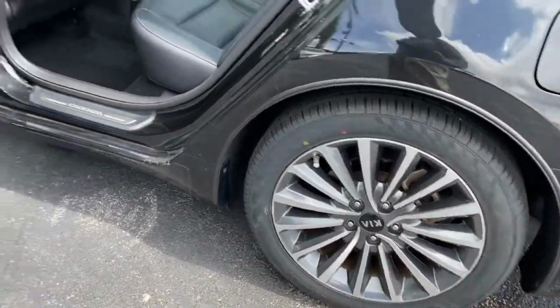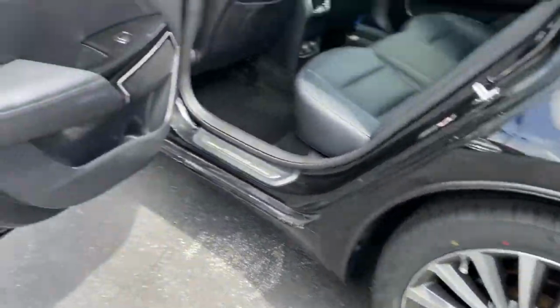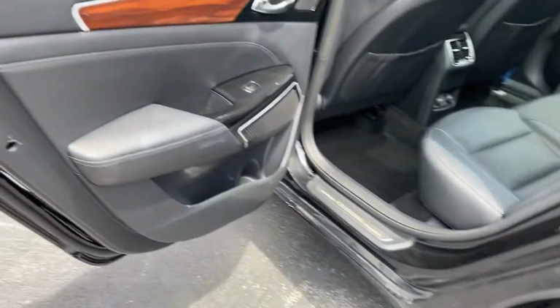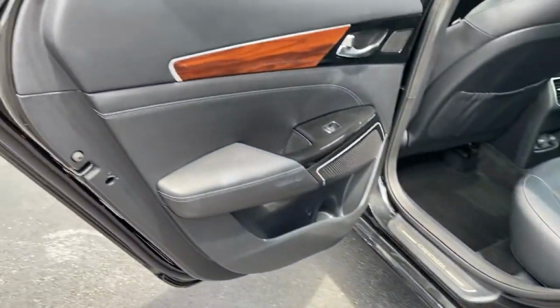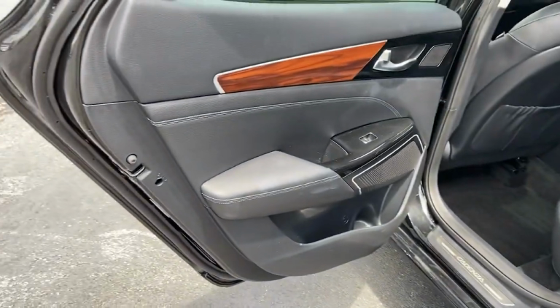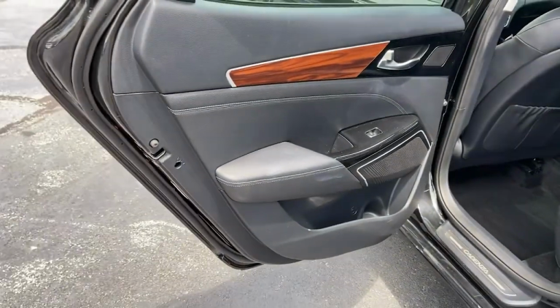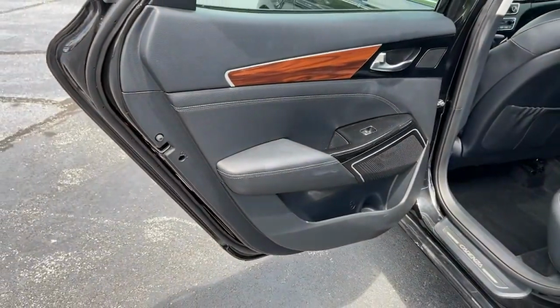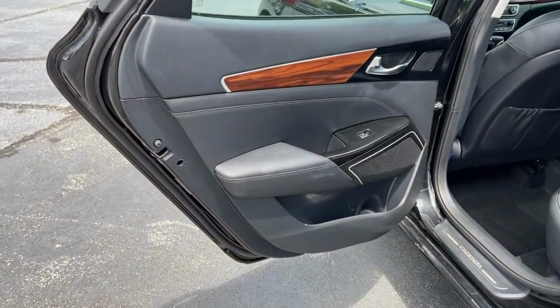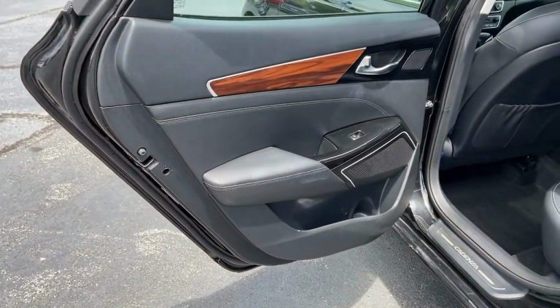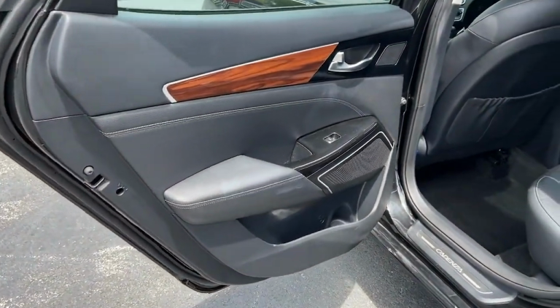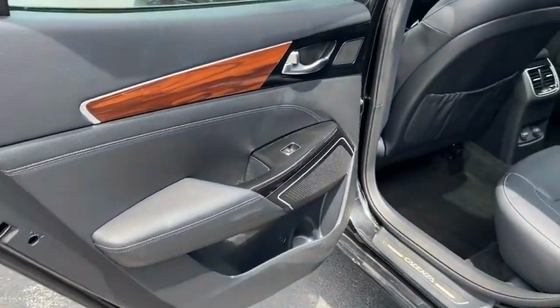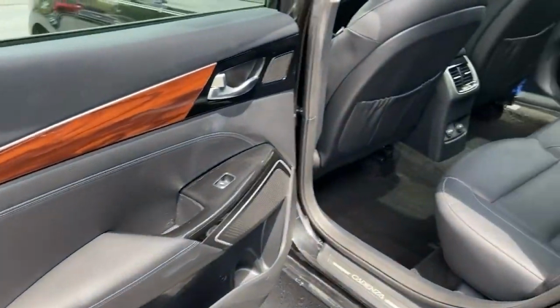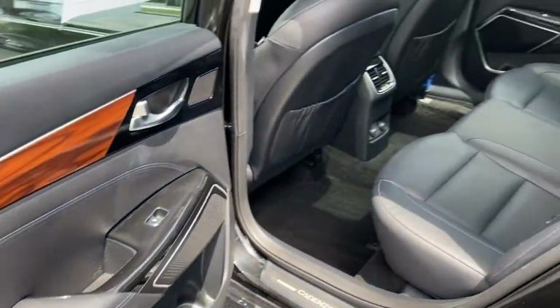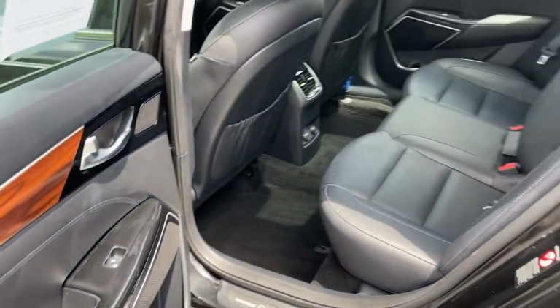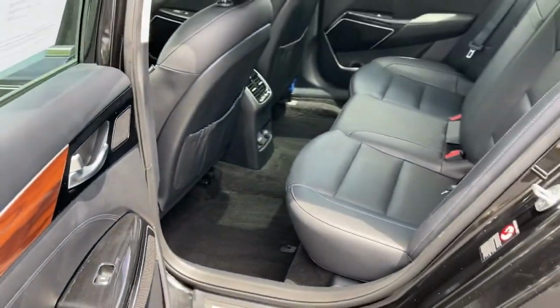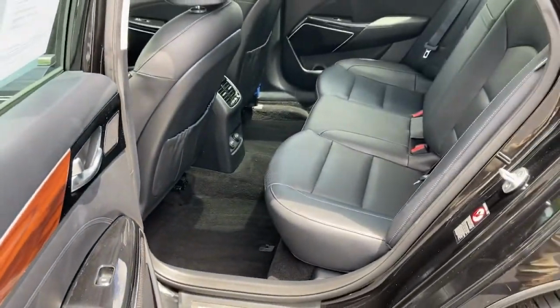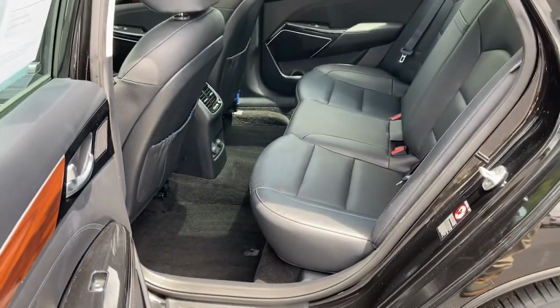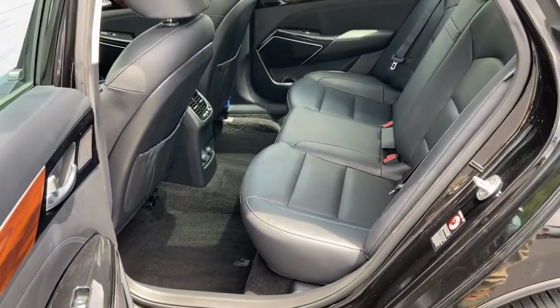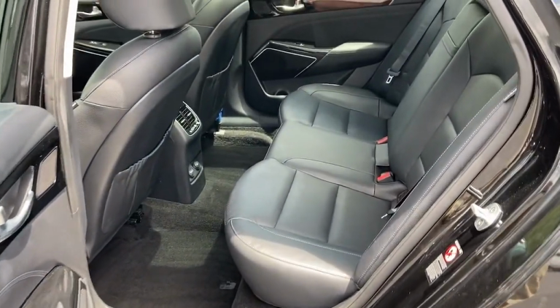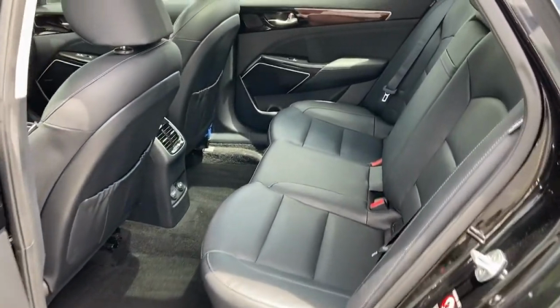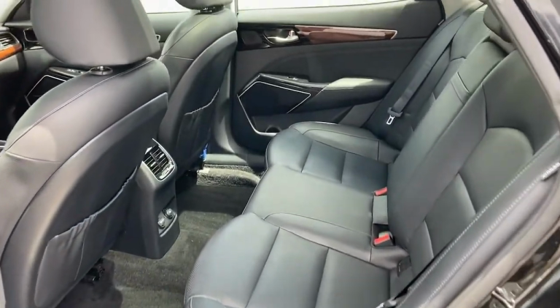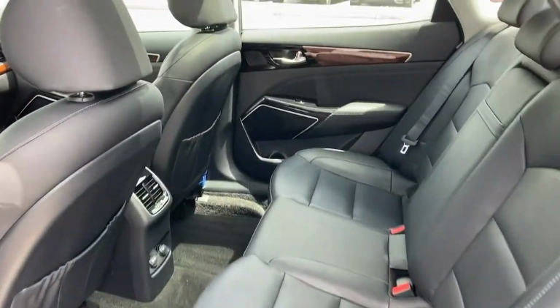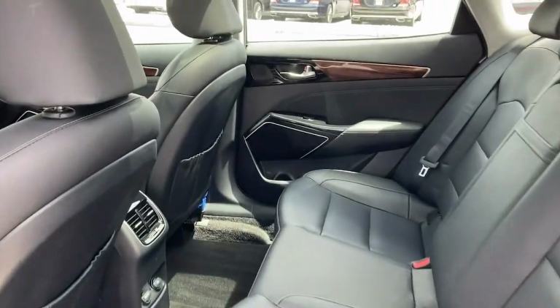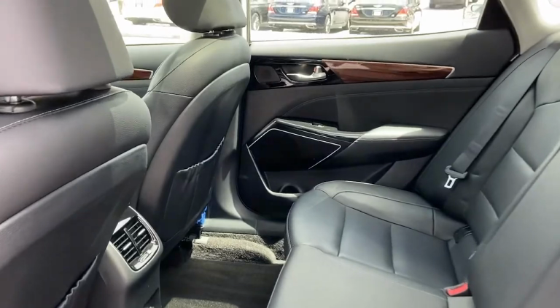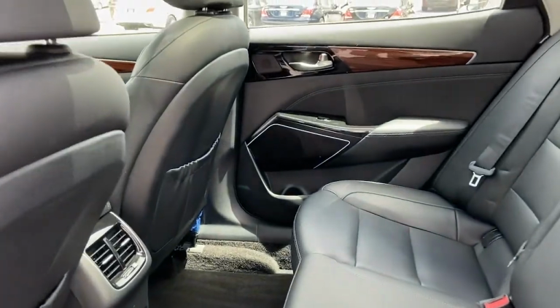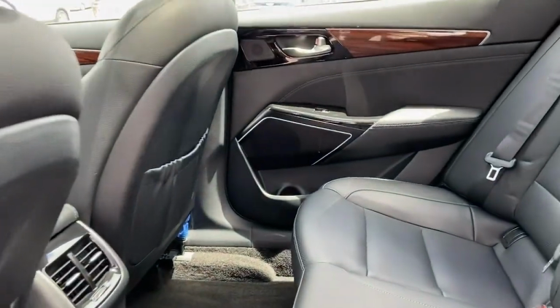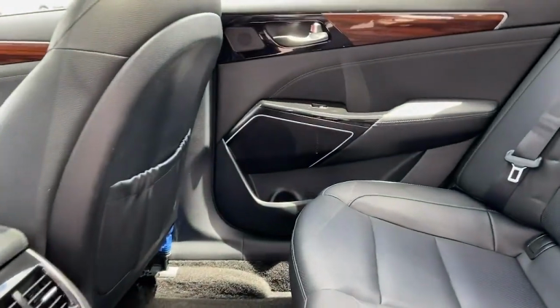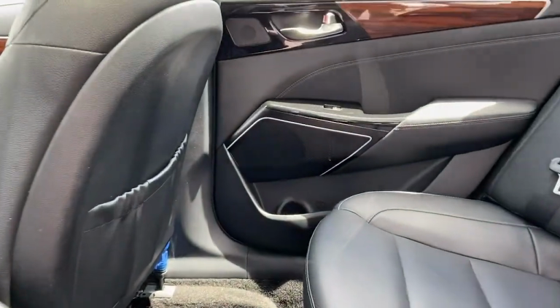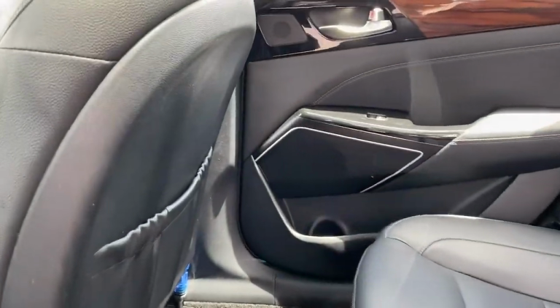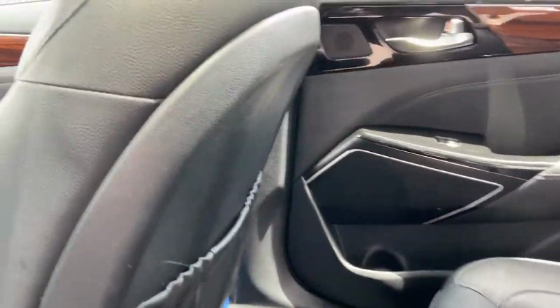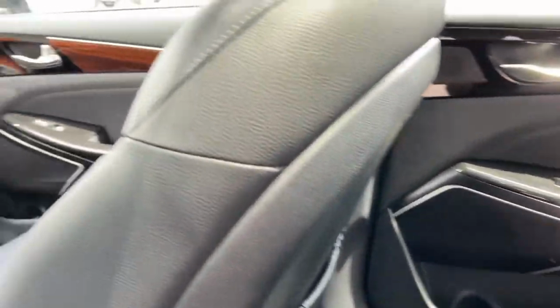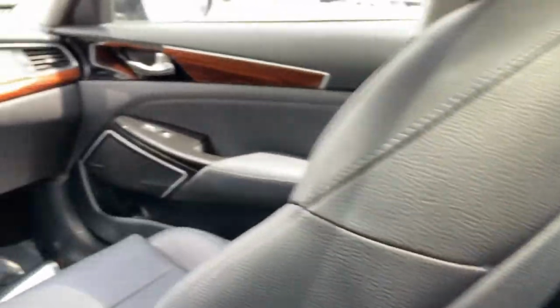Travel in spacious style in this handsome Cadenza. Come in for a fun and easy test drive. Our team will make it the best part of your day.